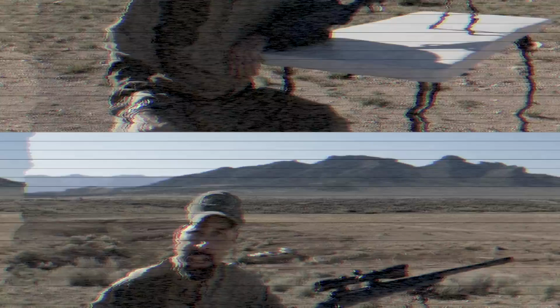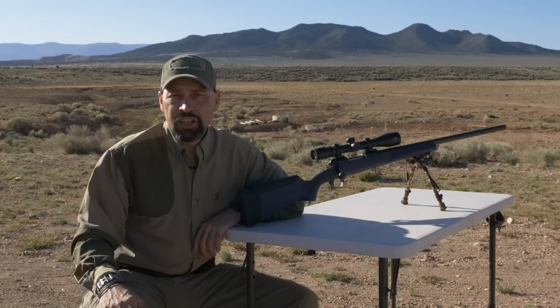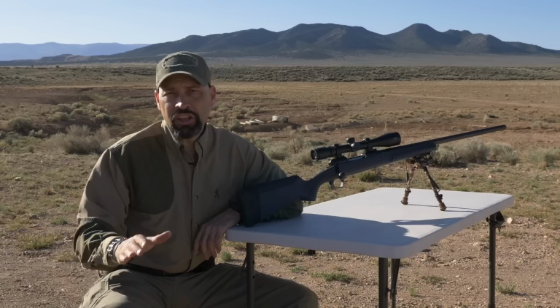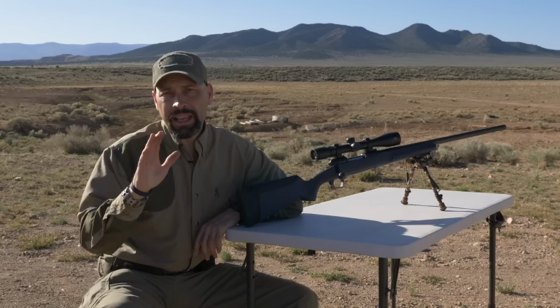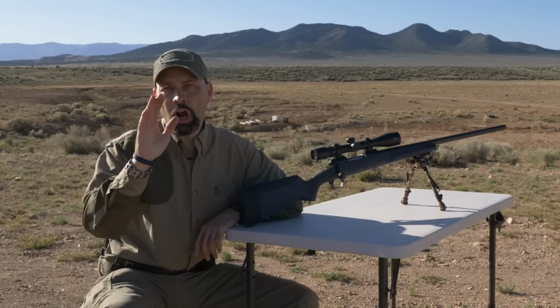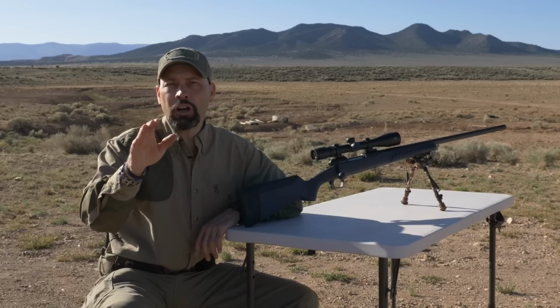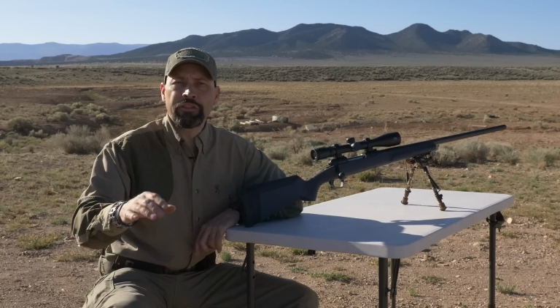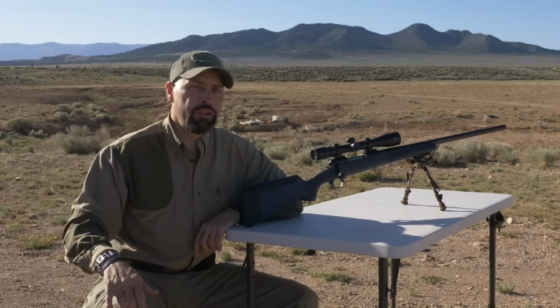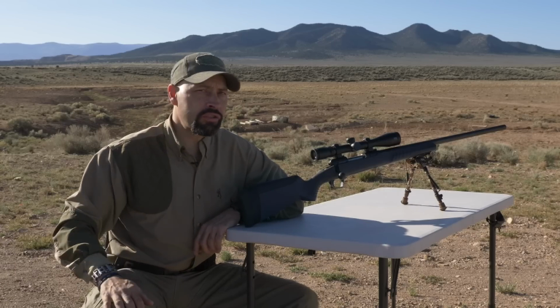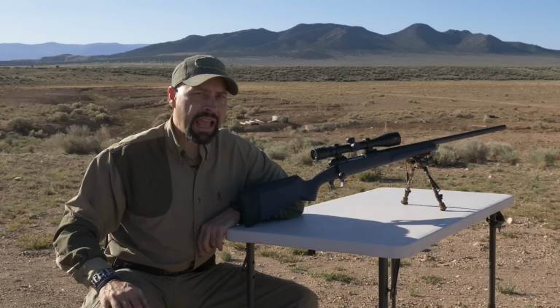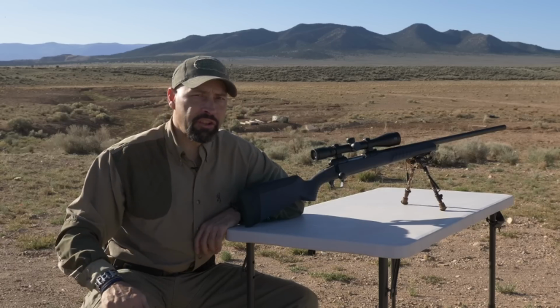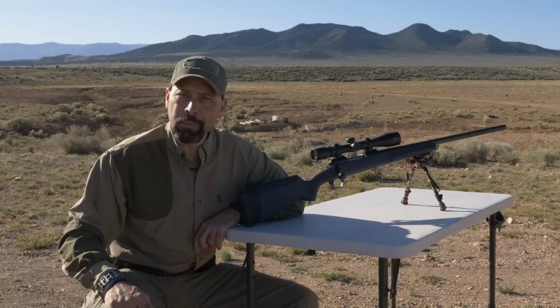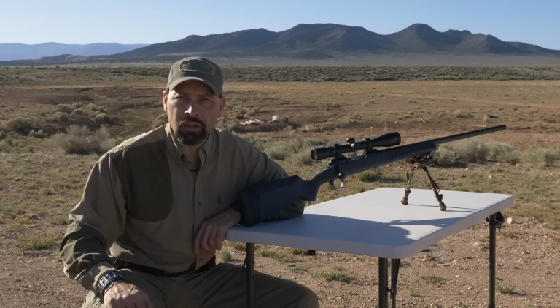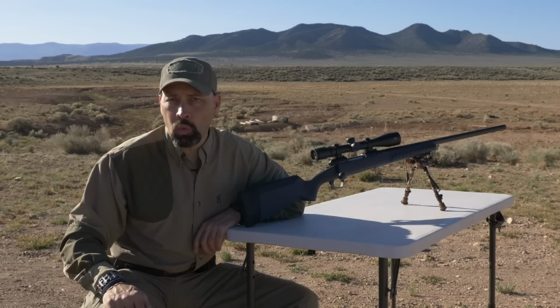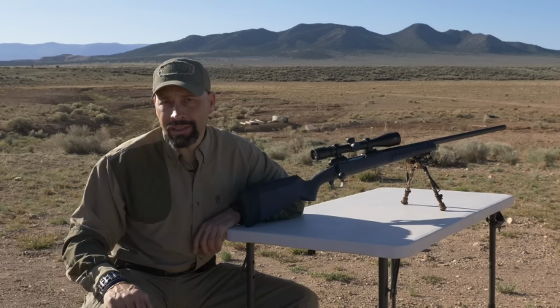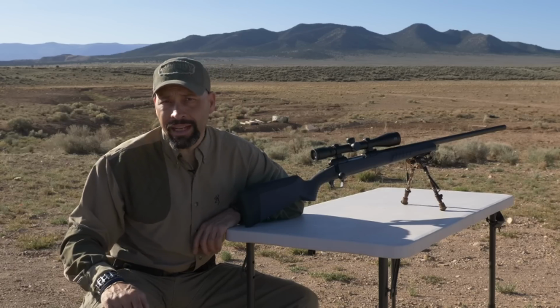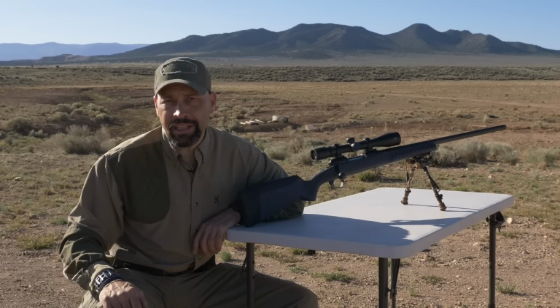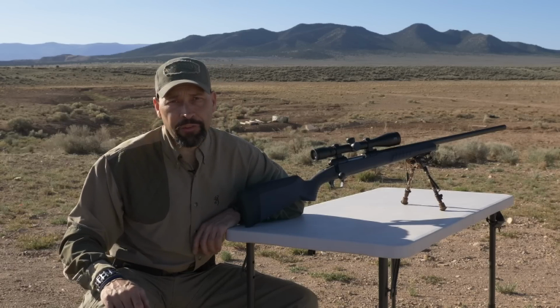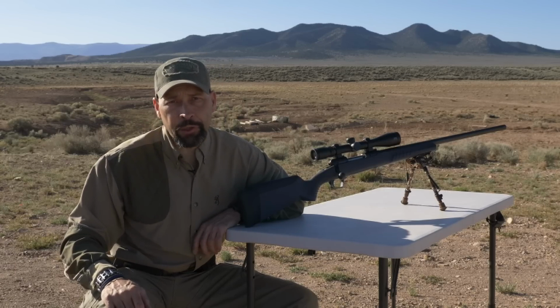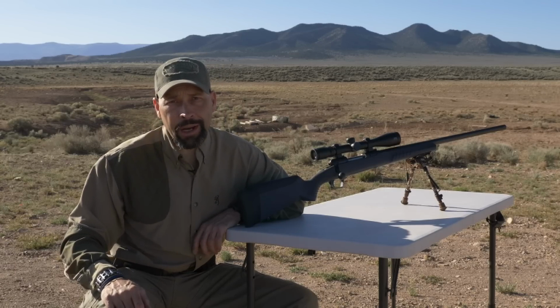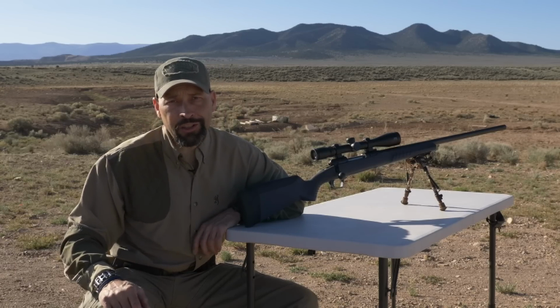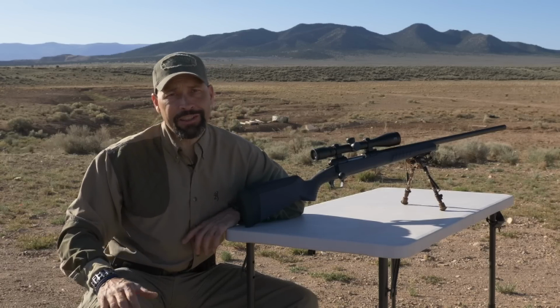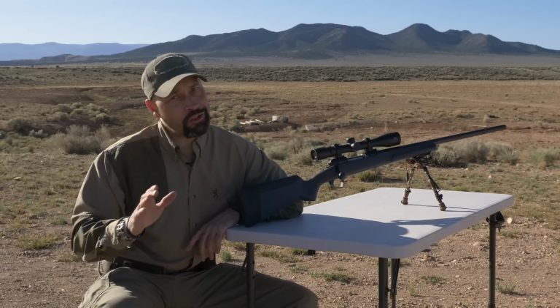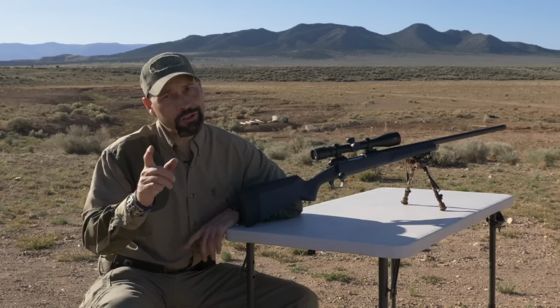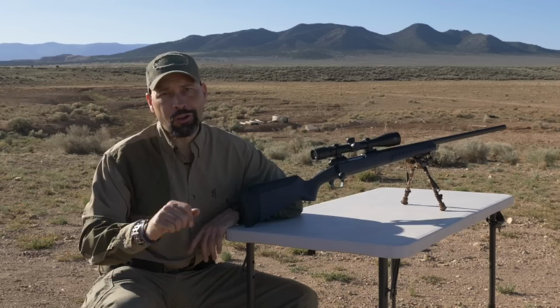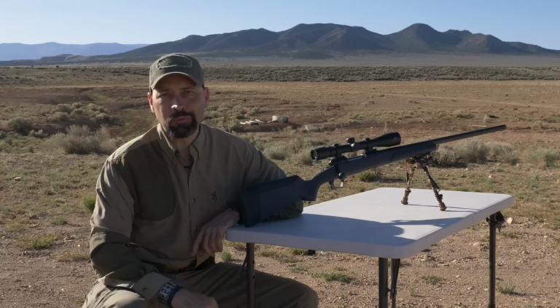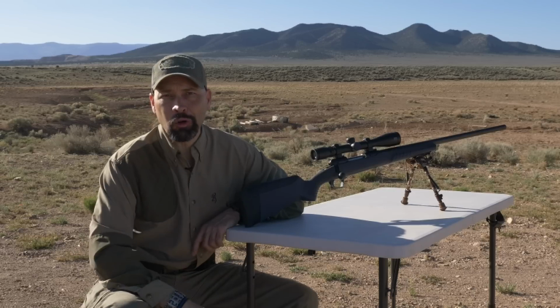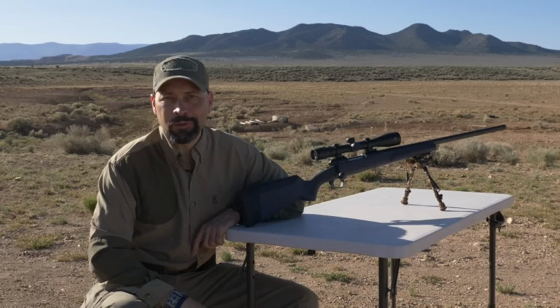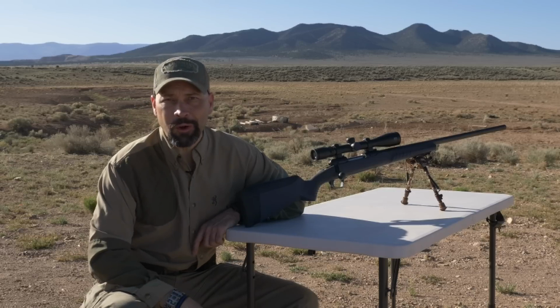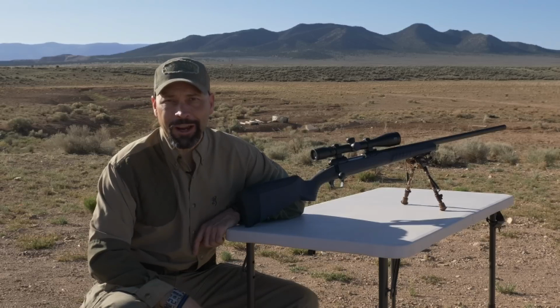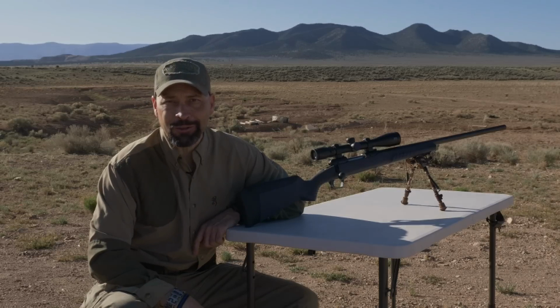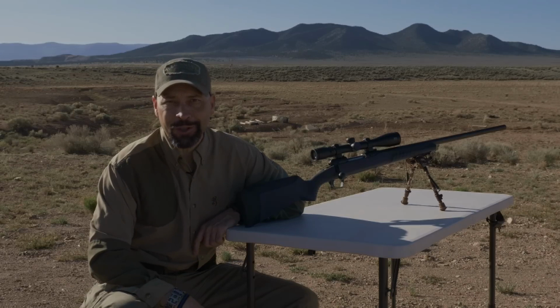Check out all of the new Savage Model 110 configurations at your local Sportsman's Warehouse store.